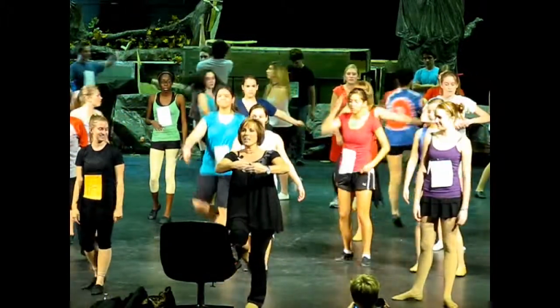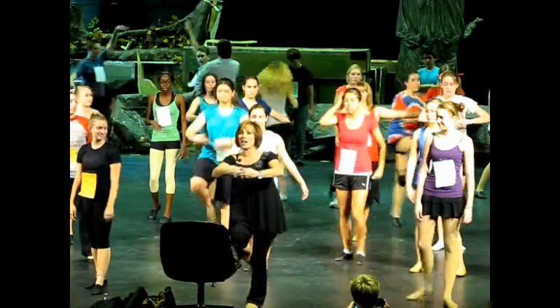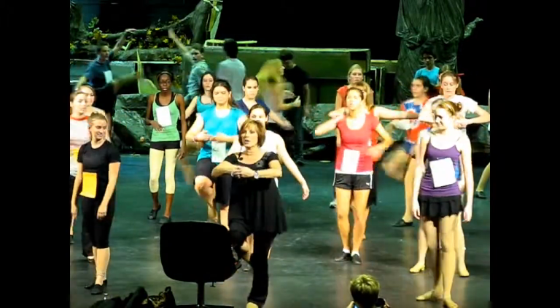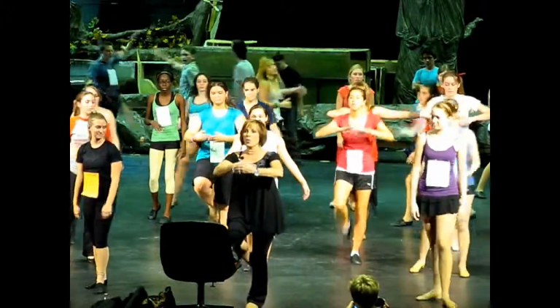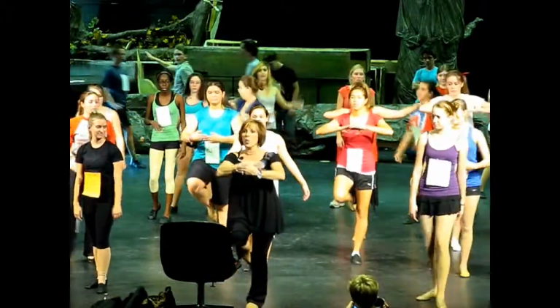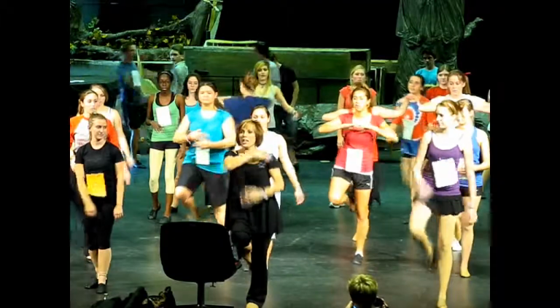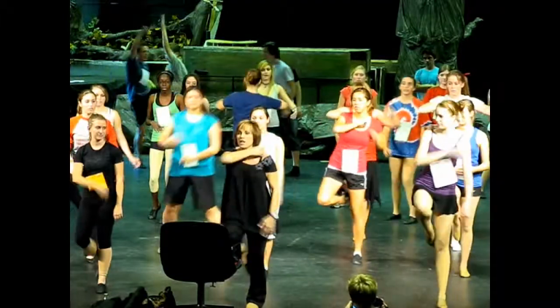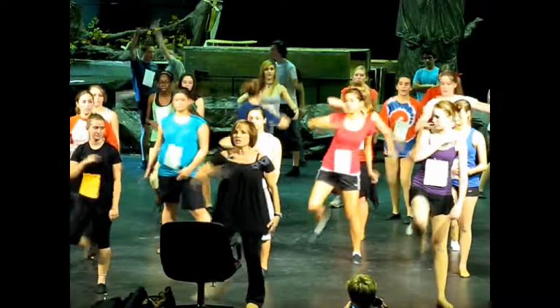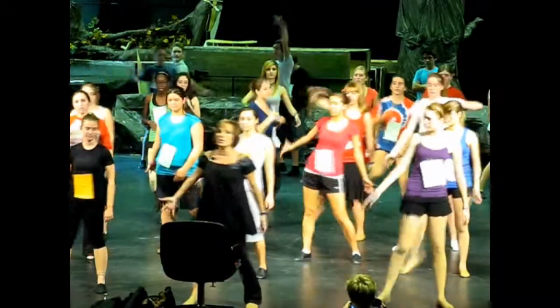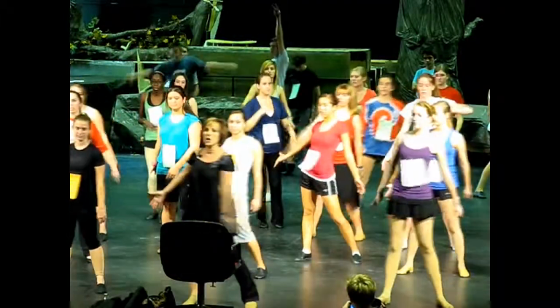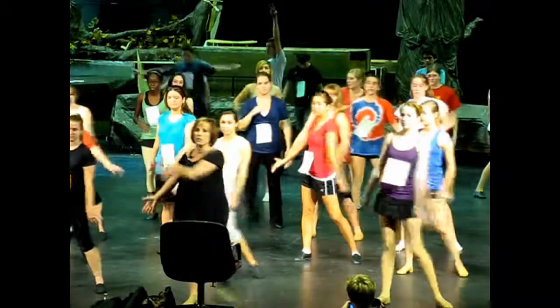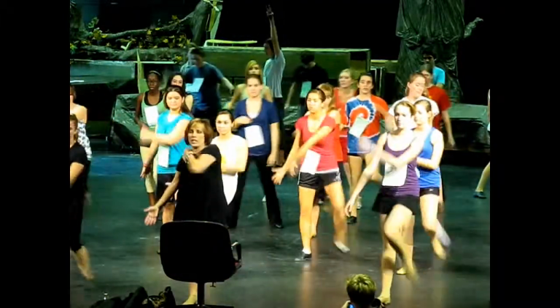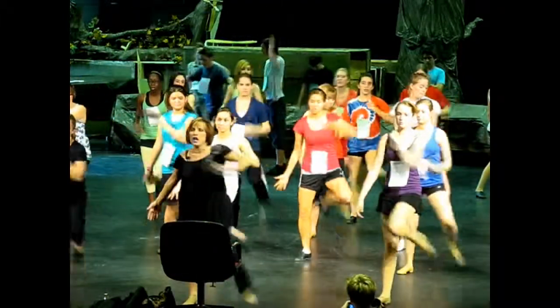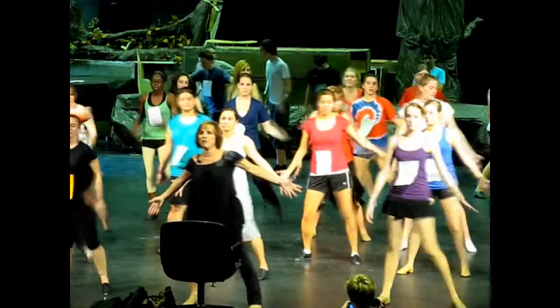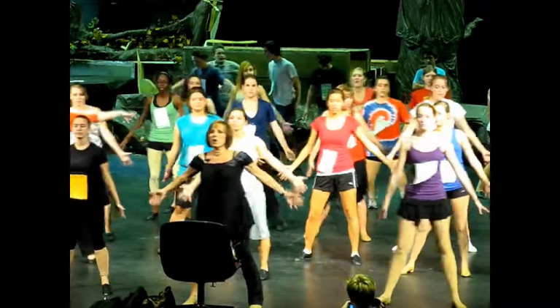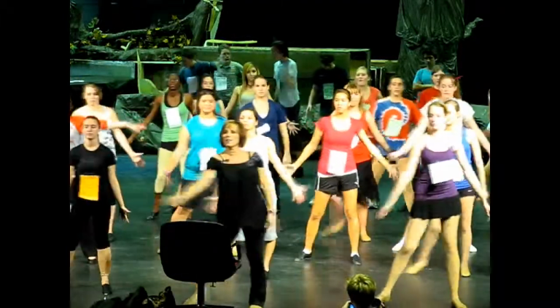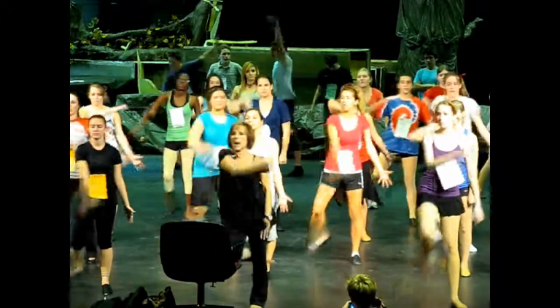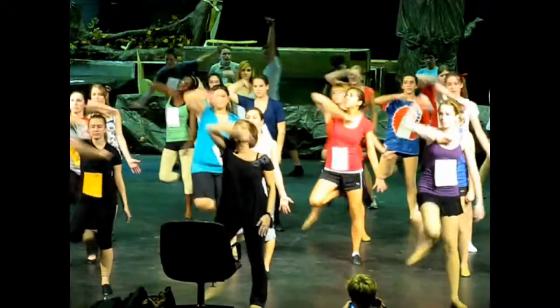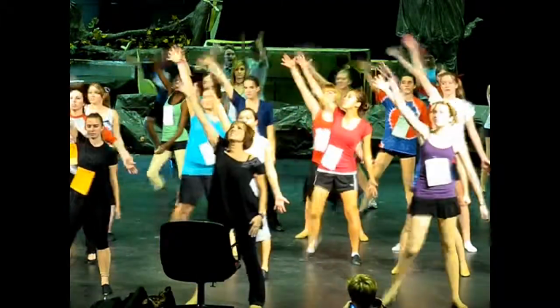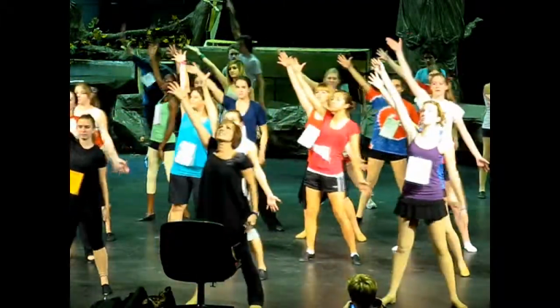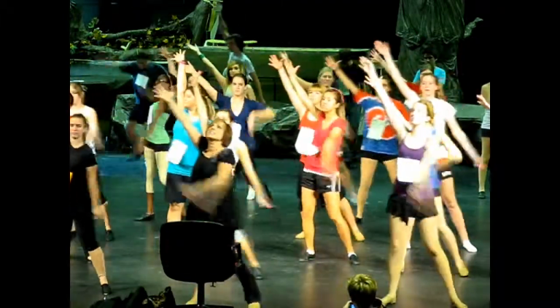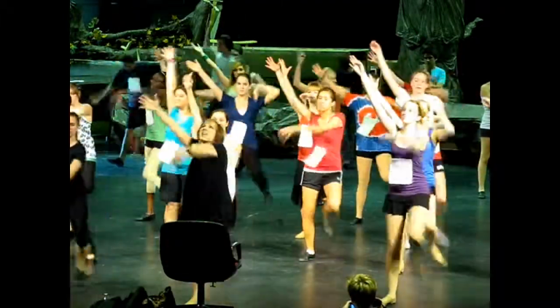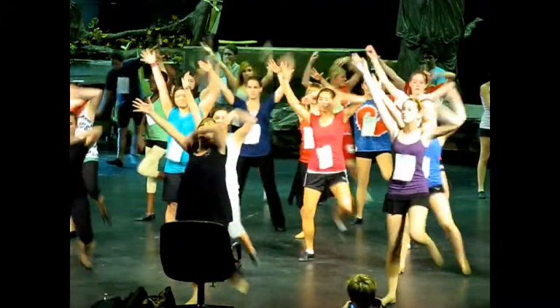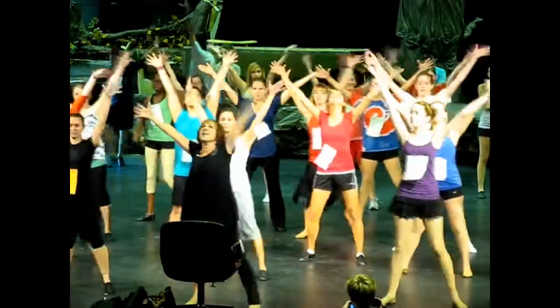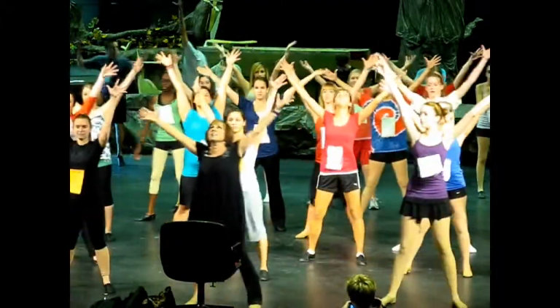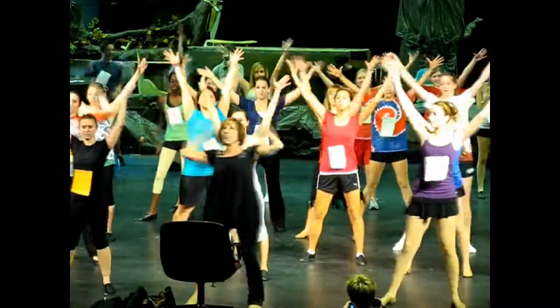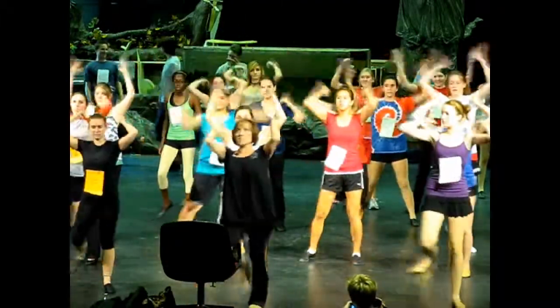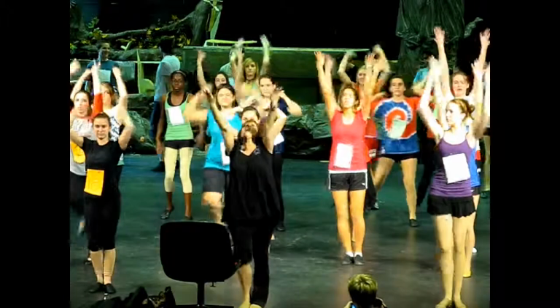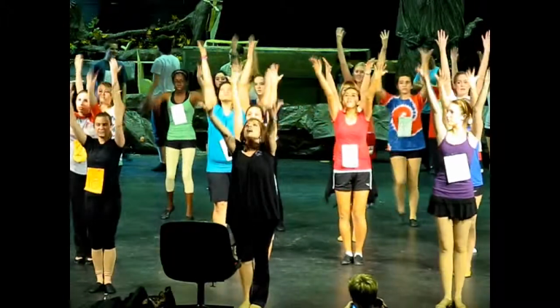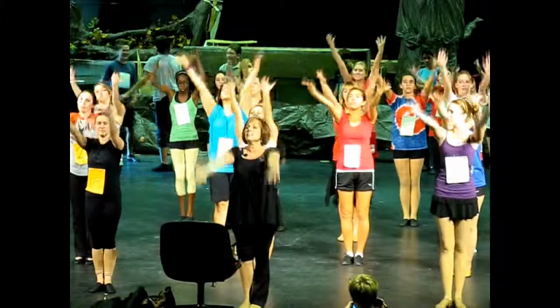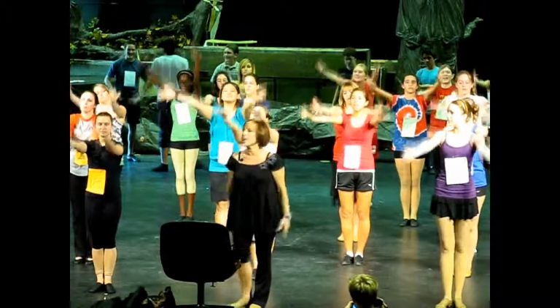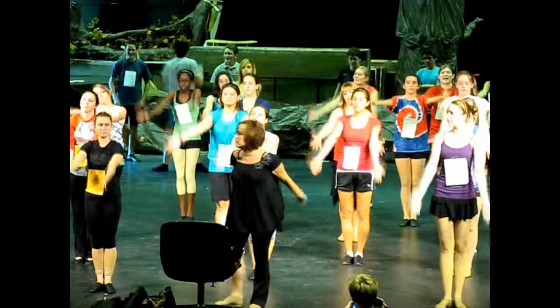Let's cycle. One, two, three, four, five, six, seven, eight. Got a dance.